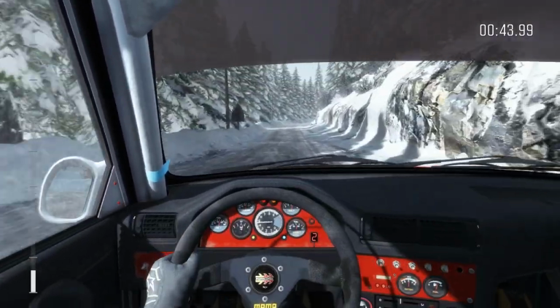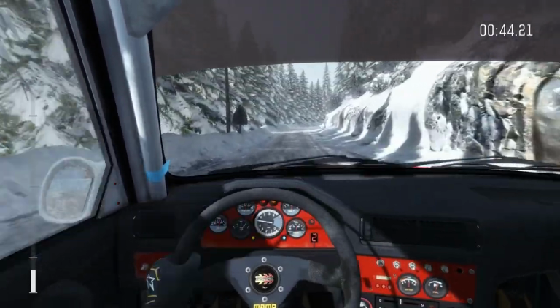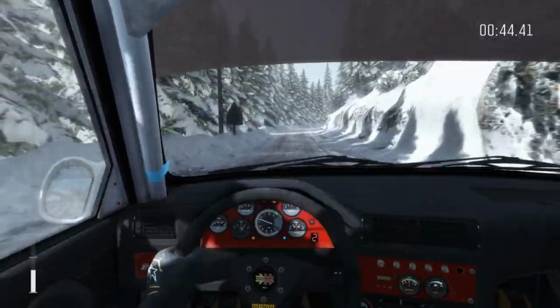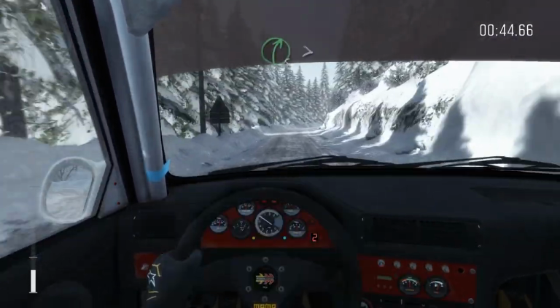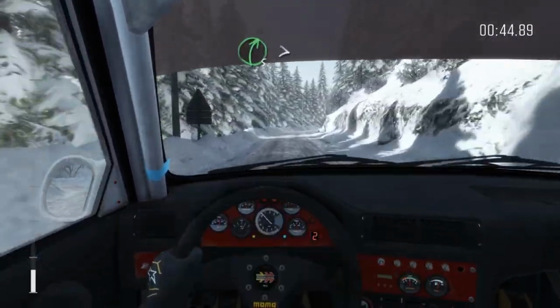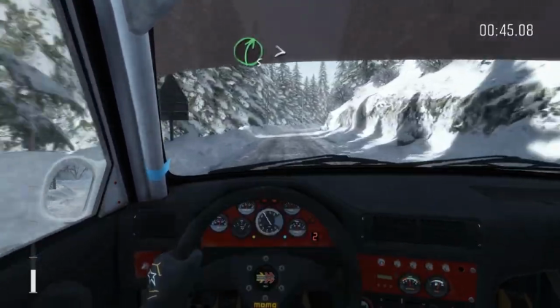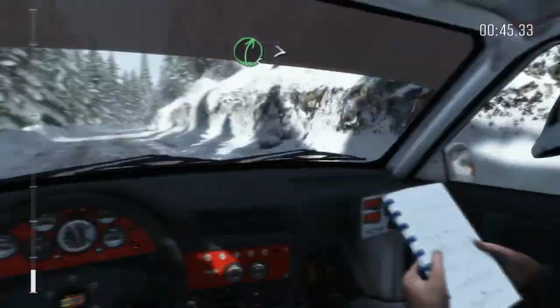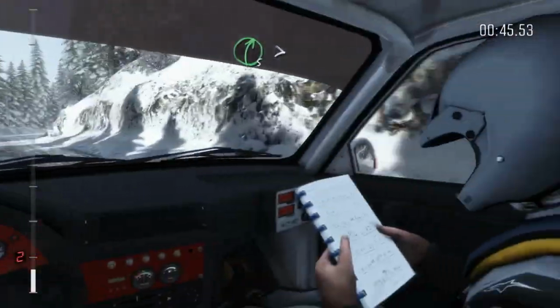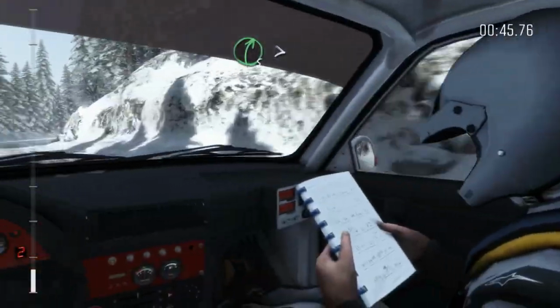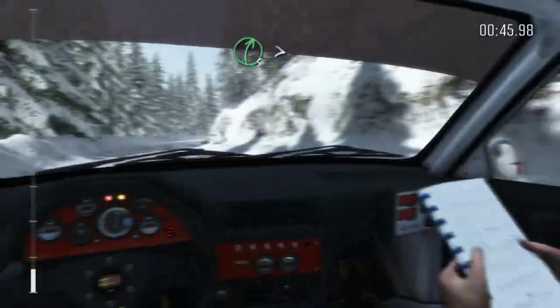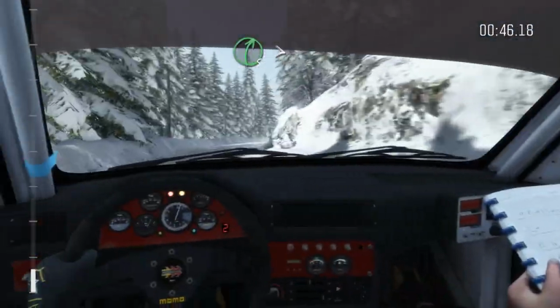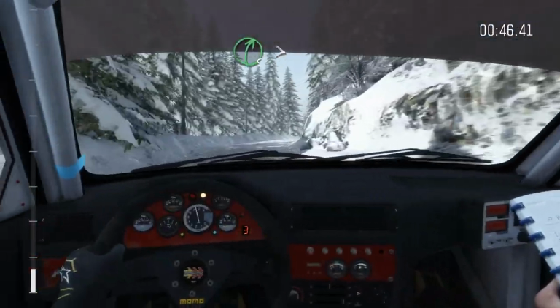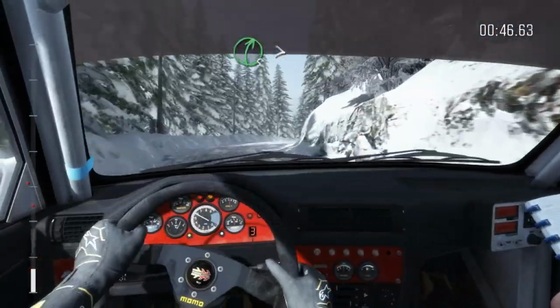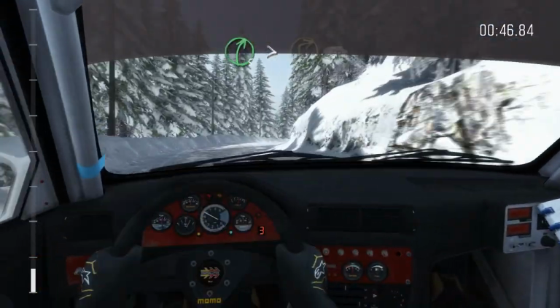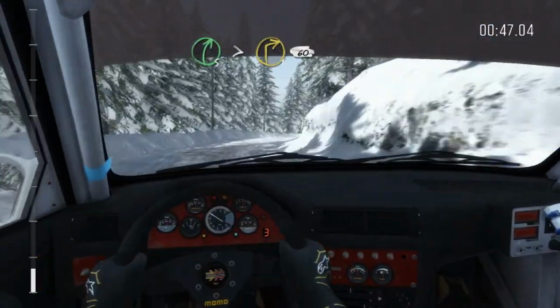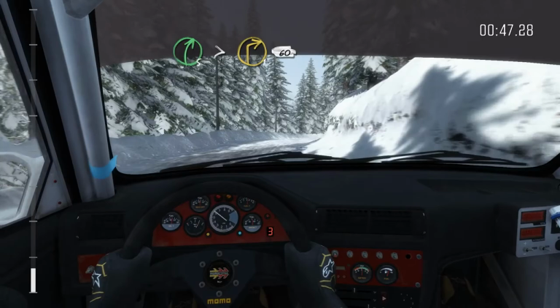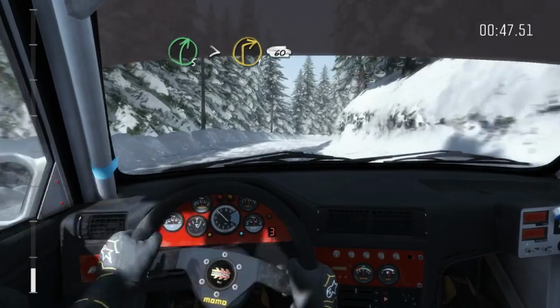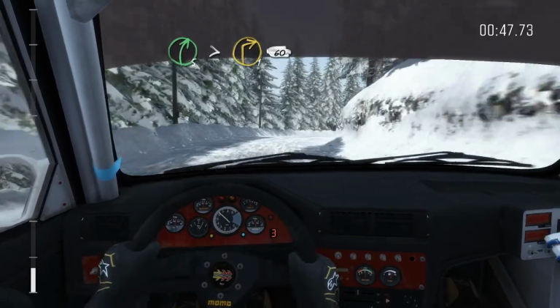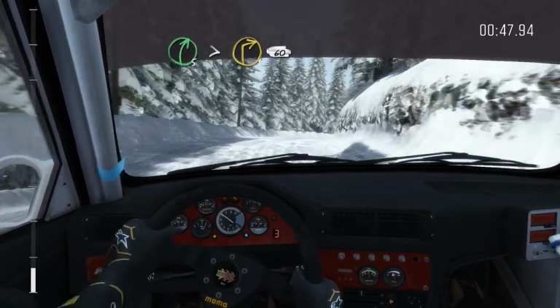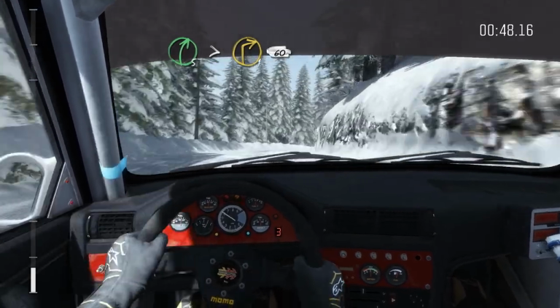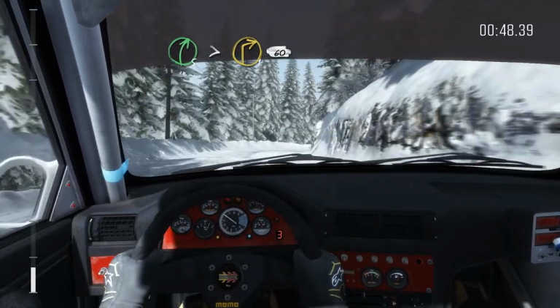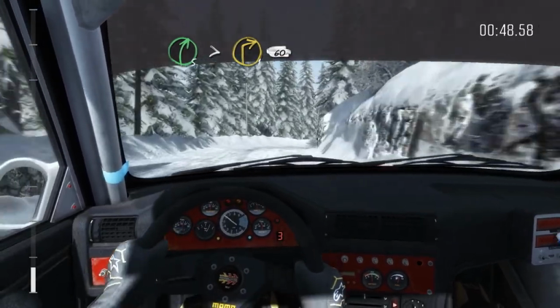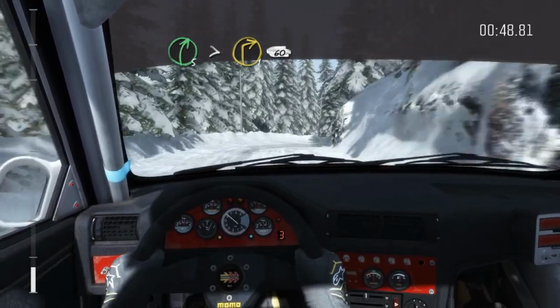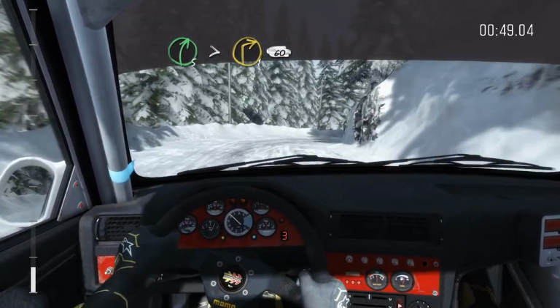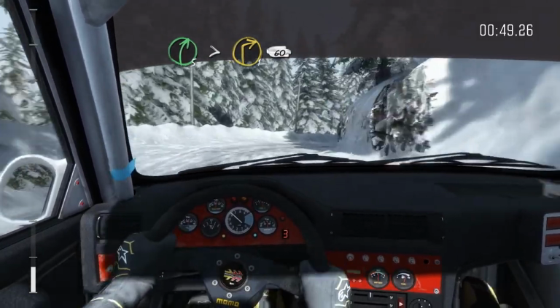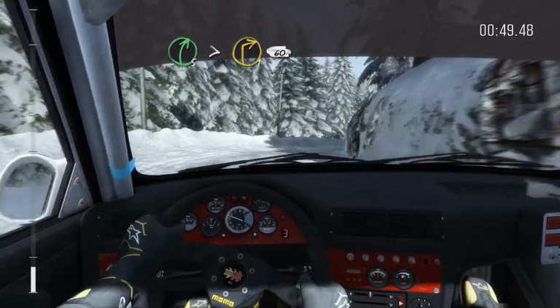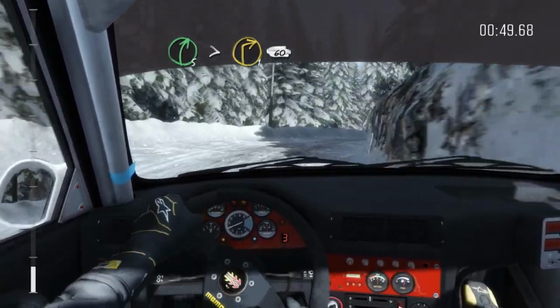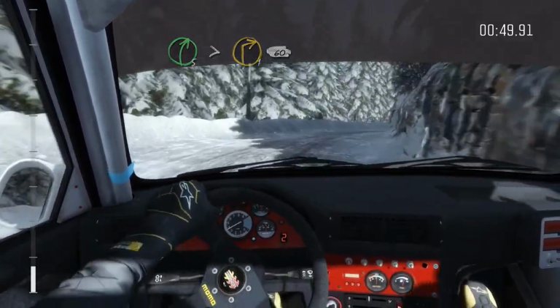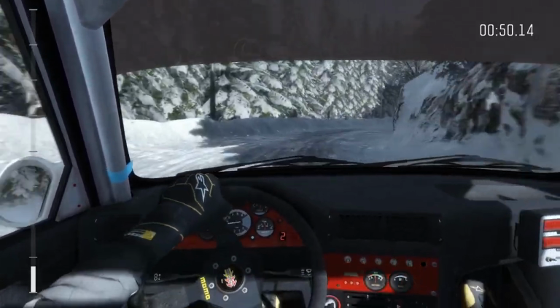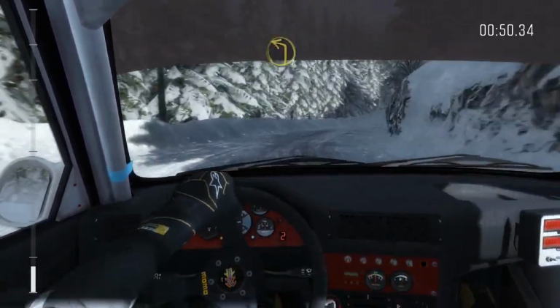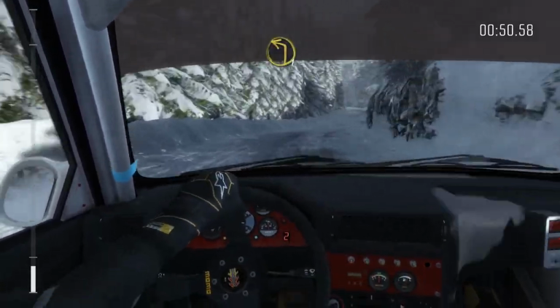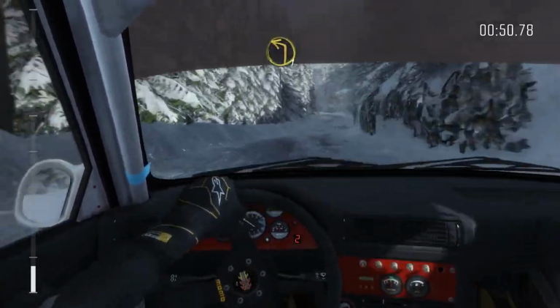Right 5 continues for 80, tightens to 1, 60. Left 1 long.